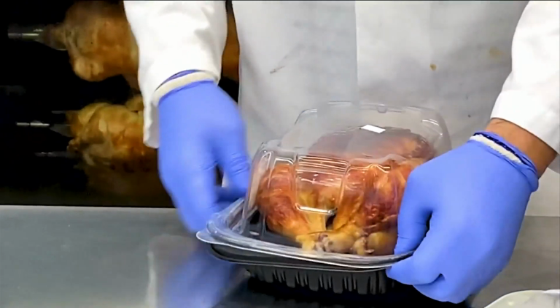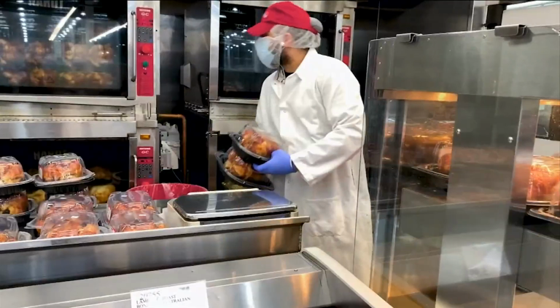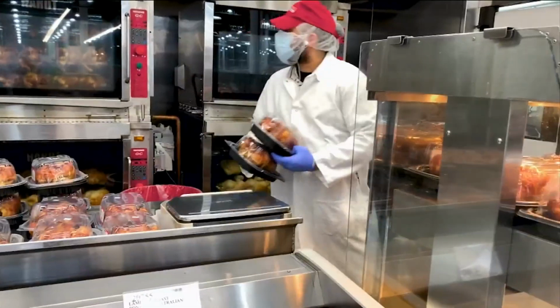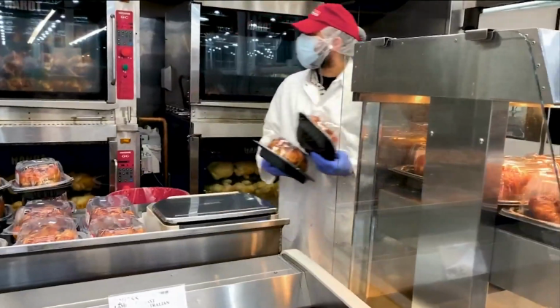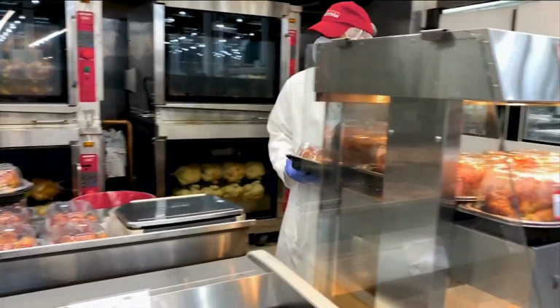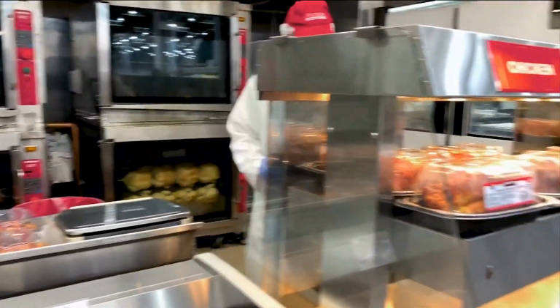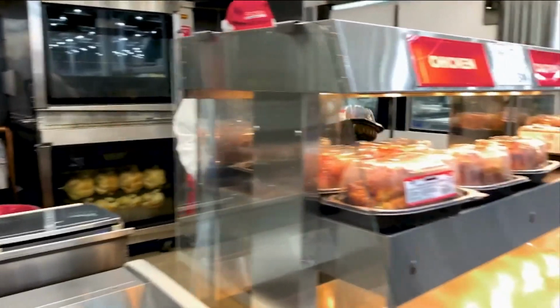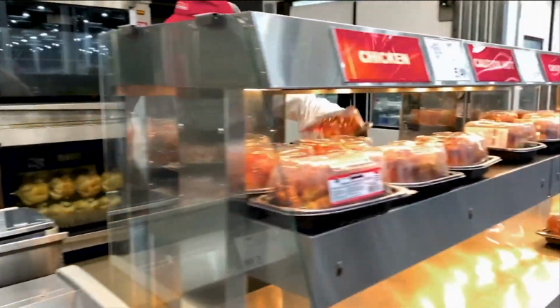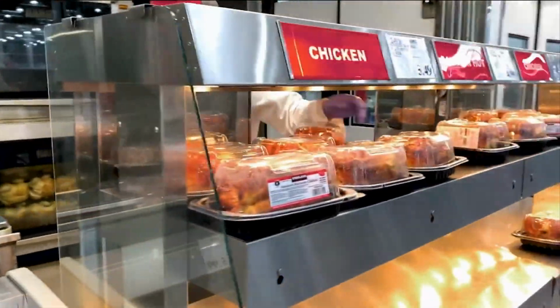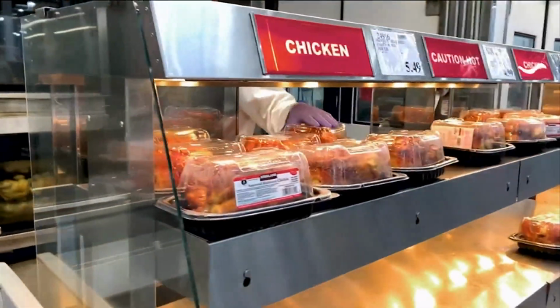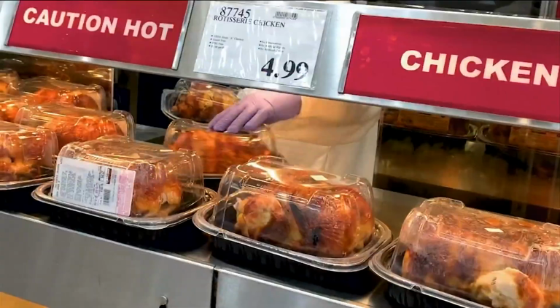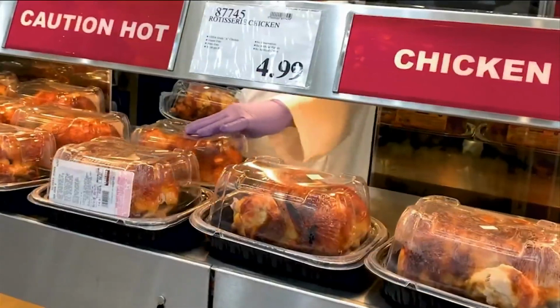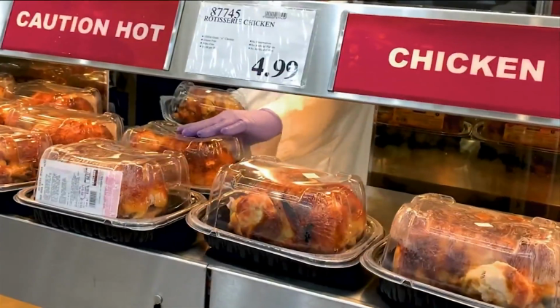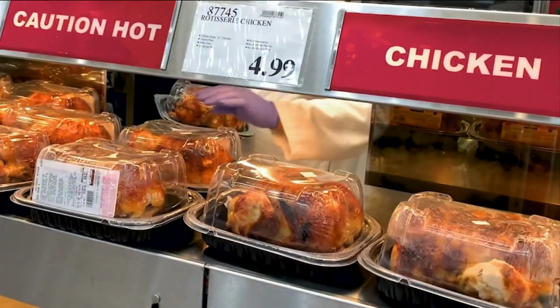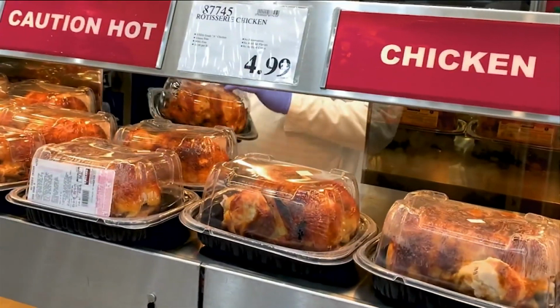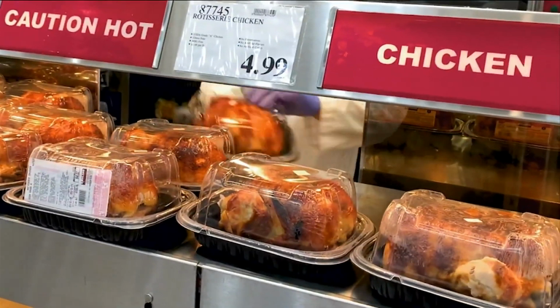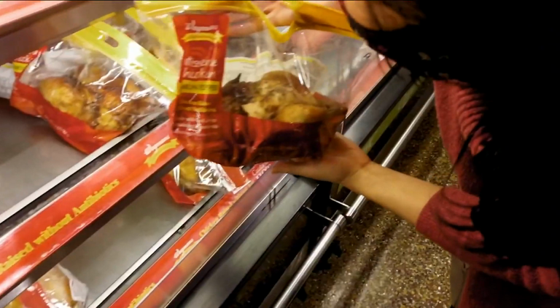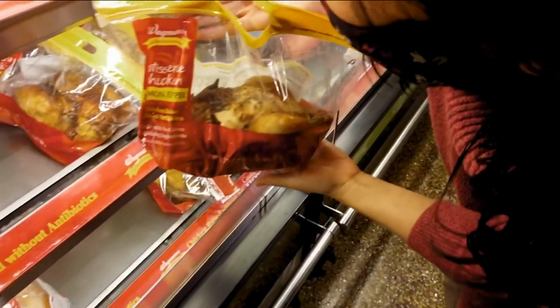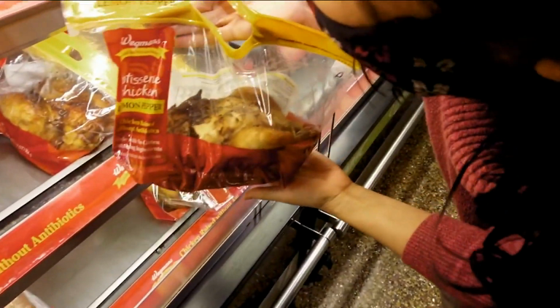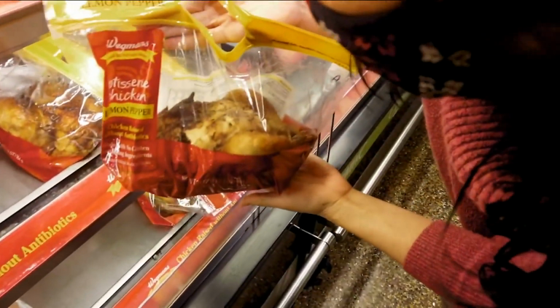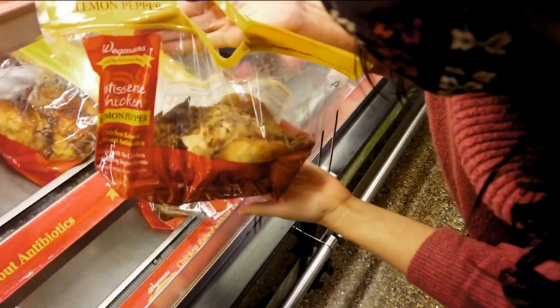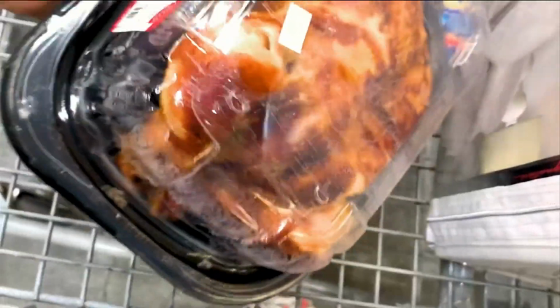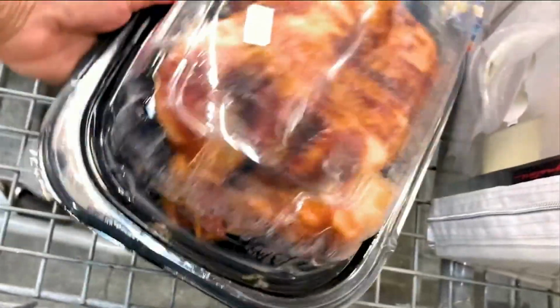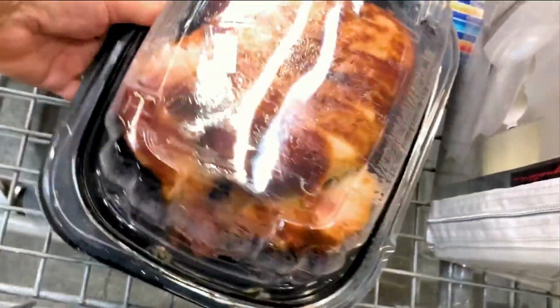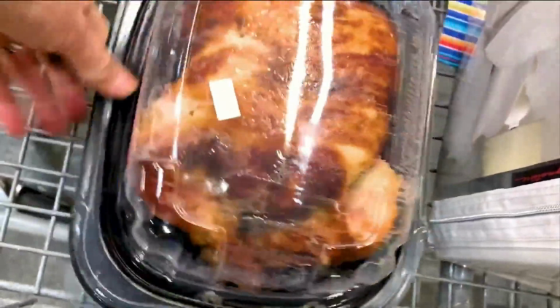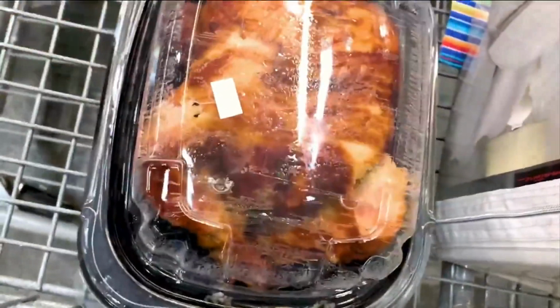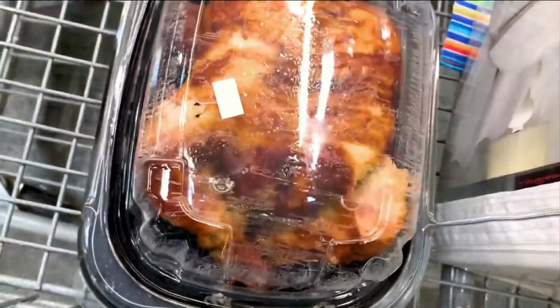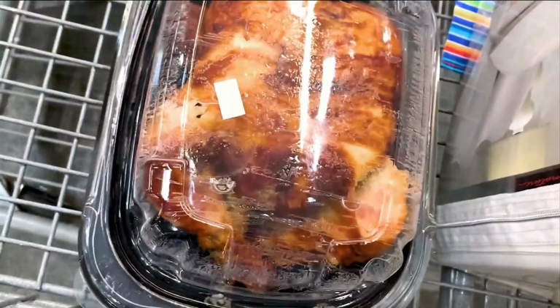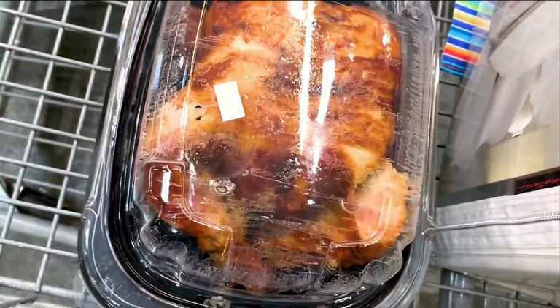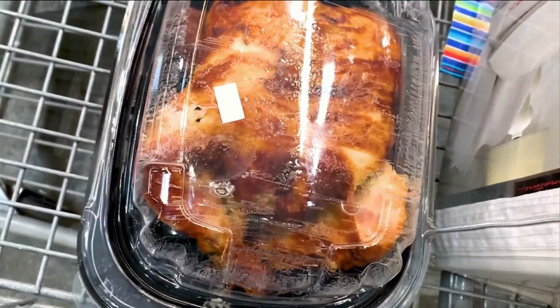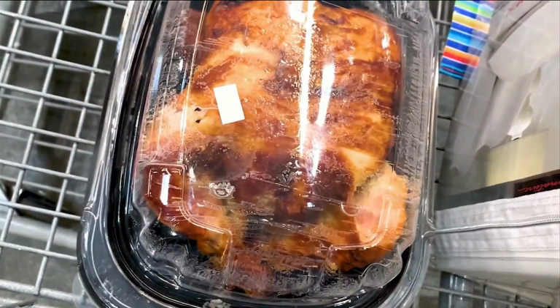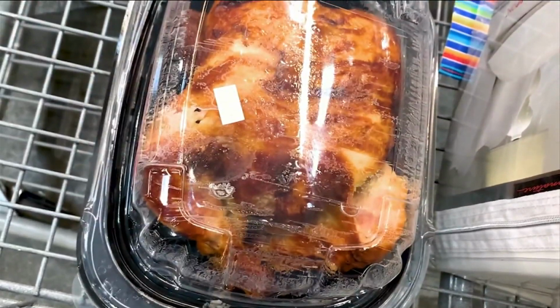Rotisserie chickens from the grocery store. They're tasty, convenient, and inexpensive. And the chicken is high-protein, low-saturated fat meat.